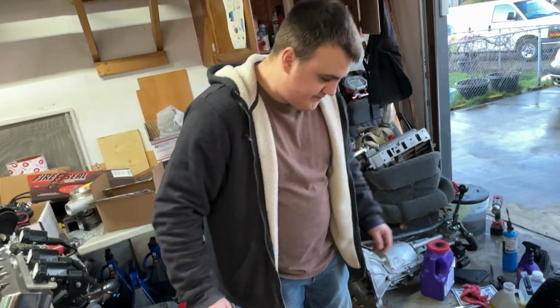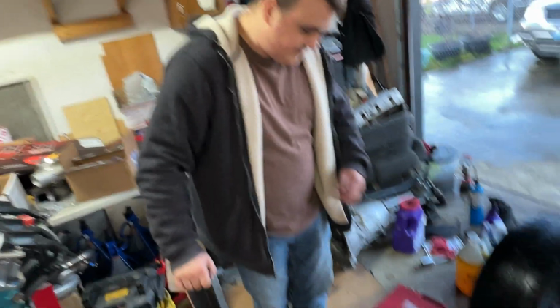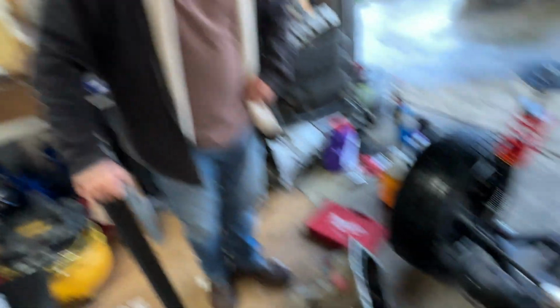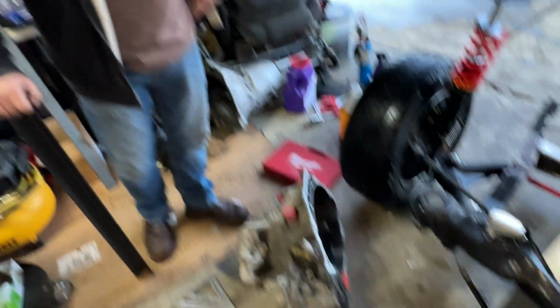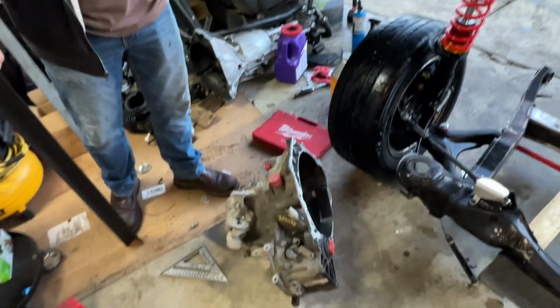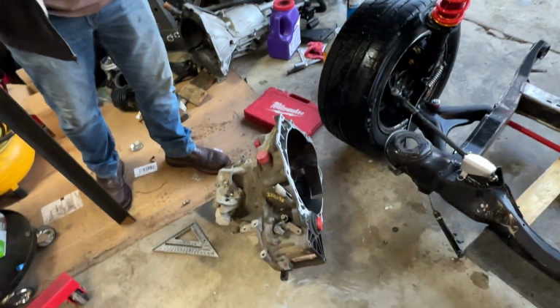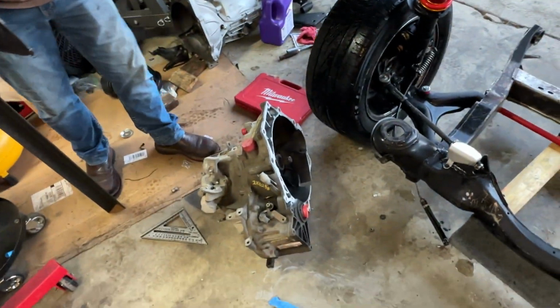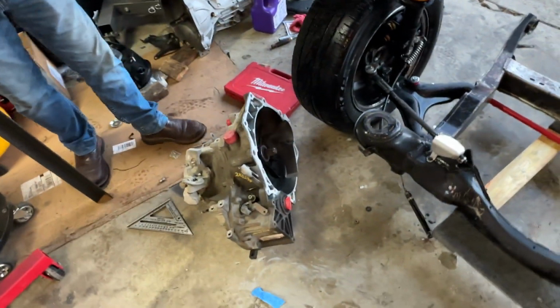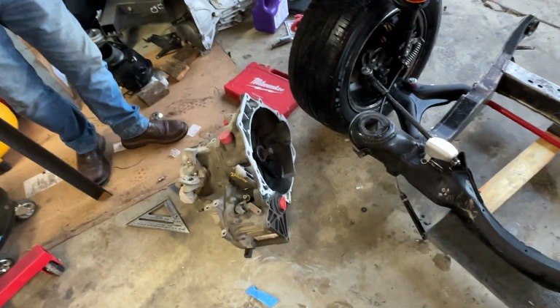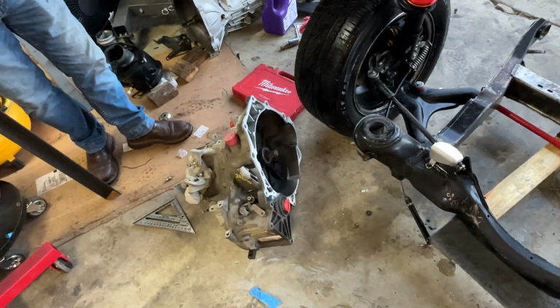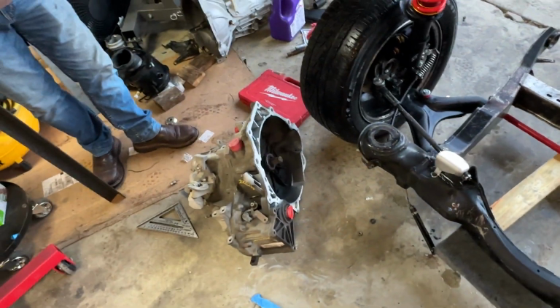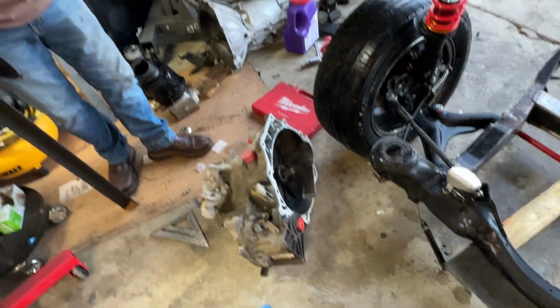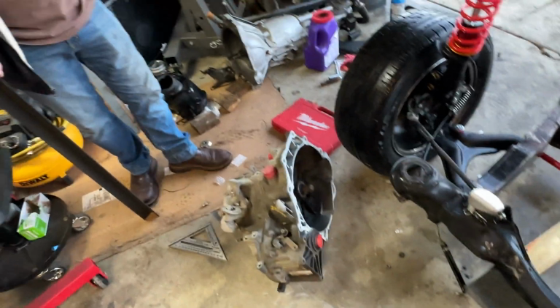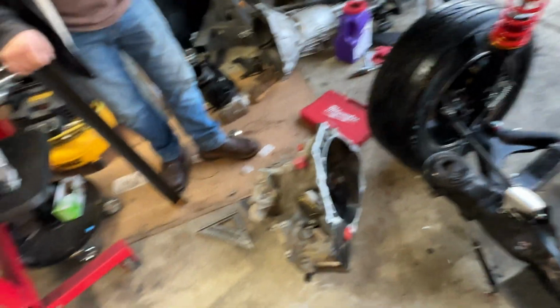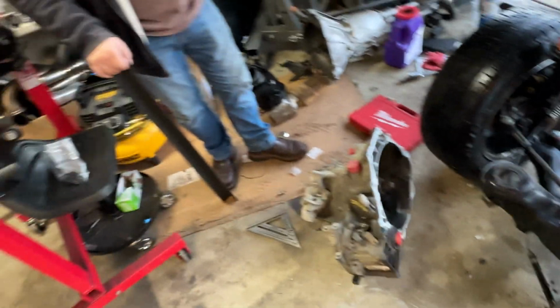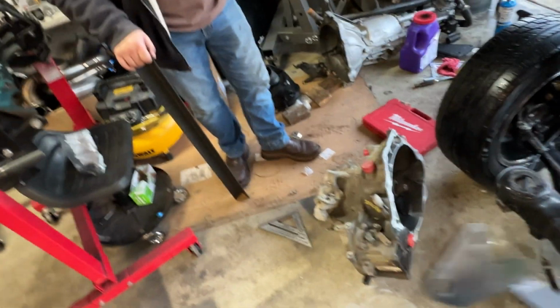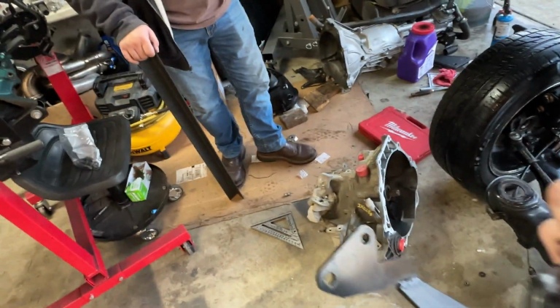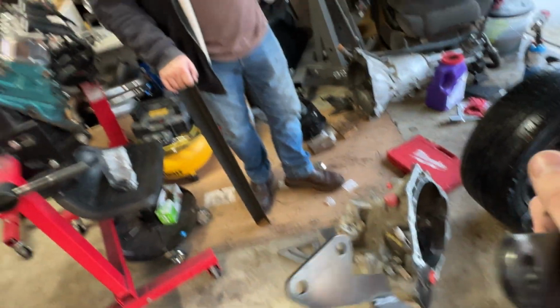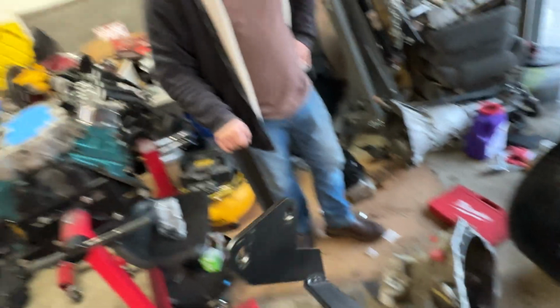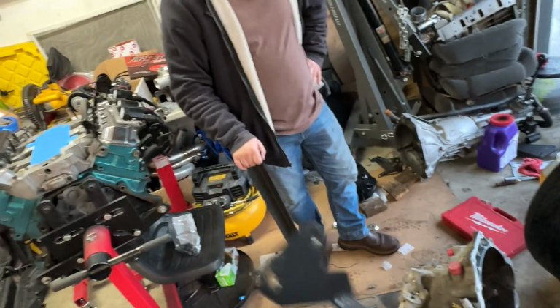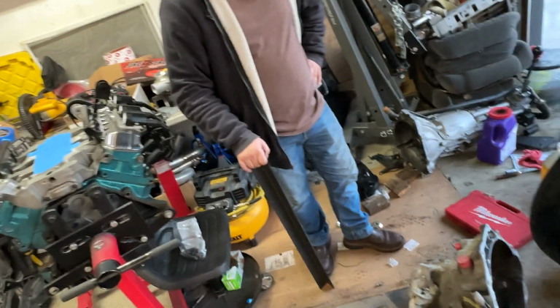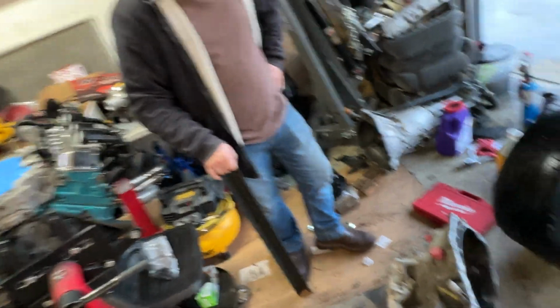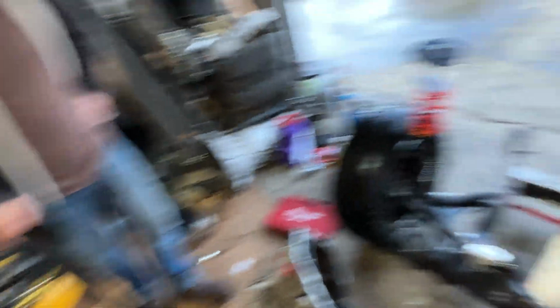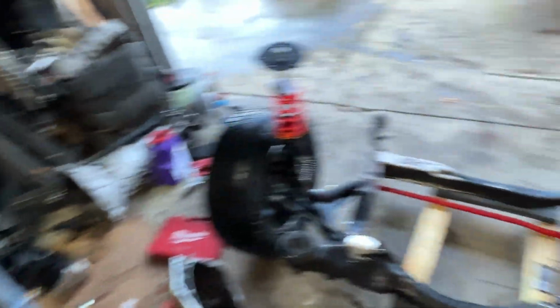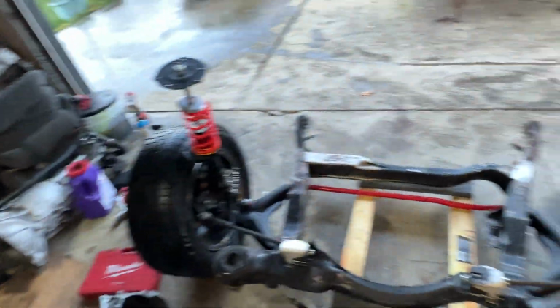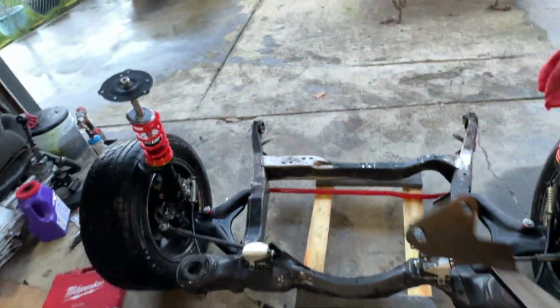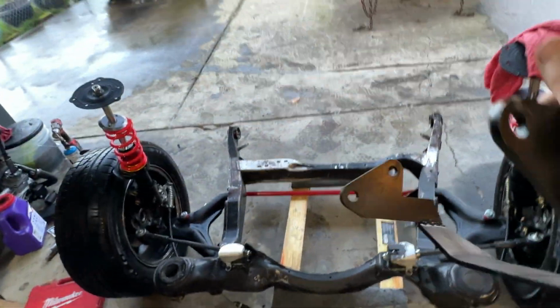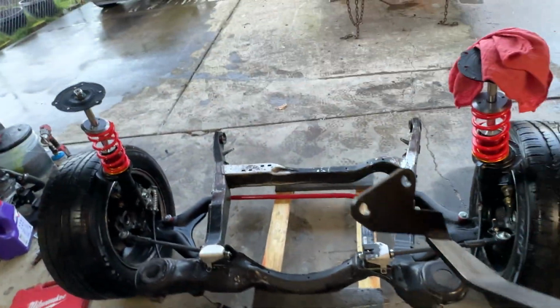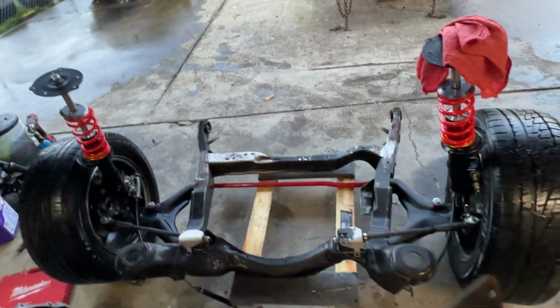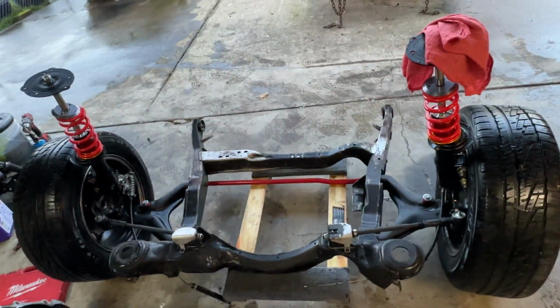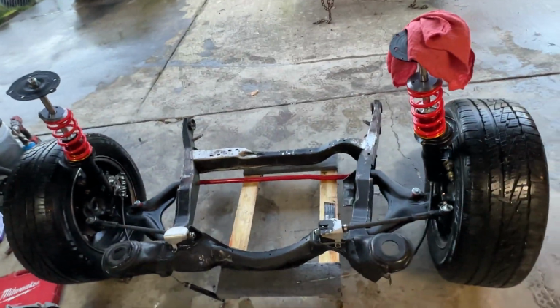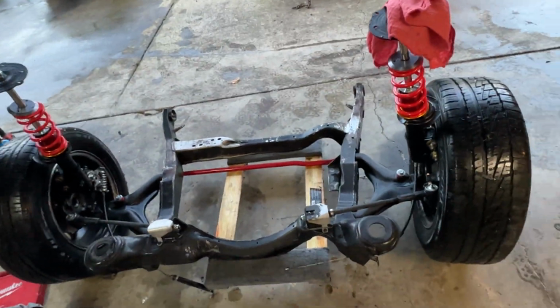So we're just doing this for test fitting purposes. We're going to get this all connected and hopefully sat down on the subframe here.